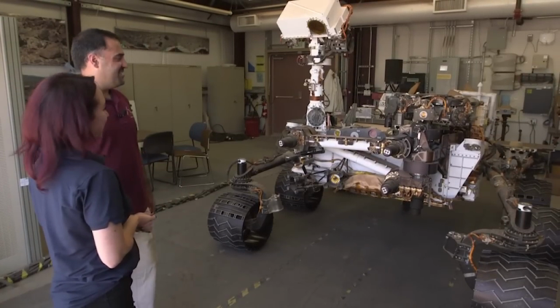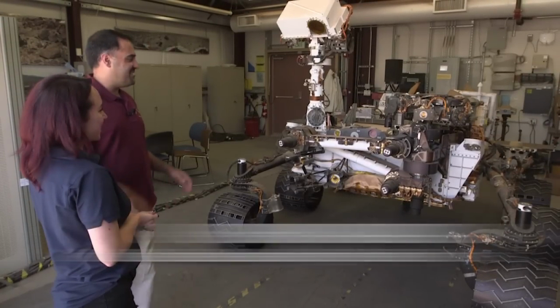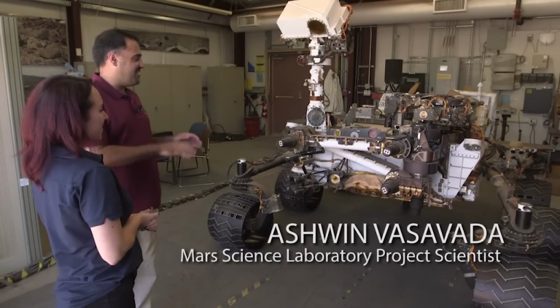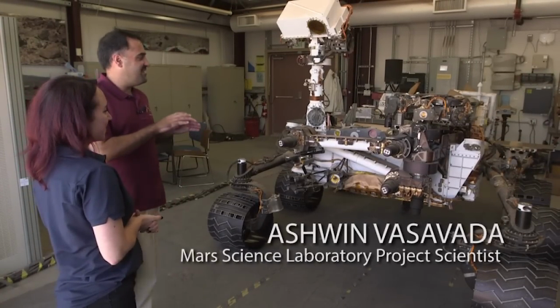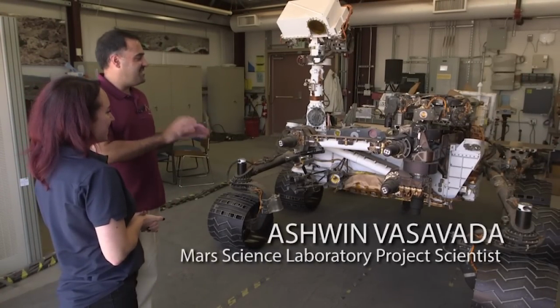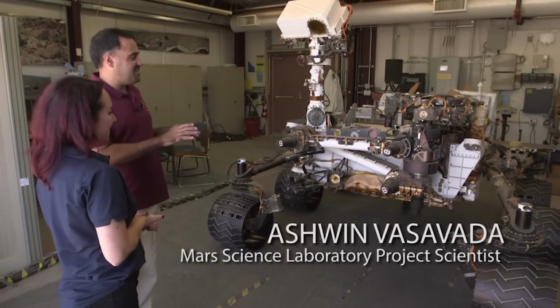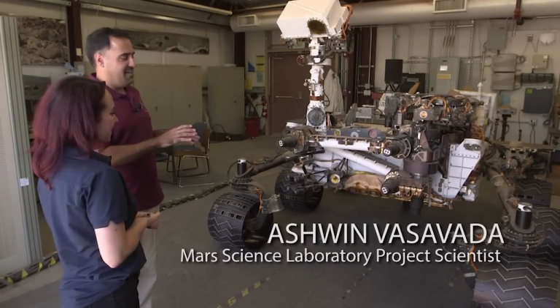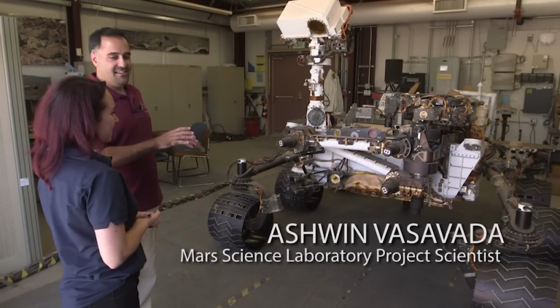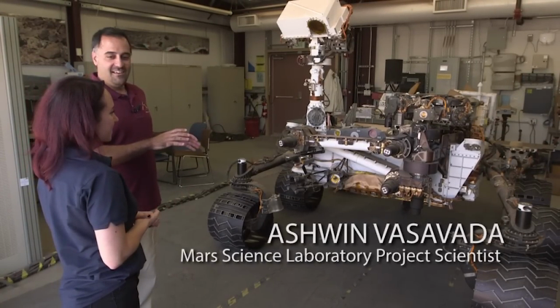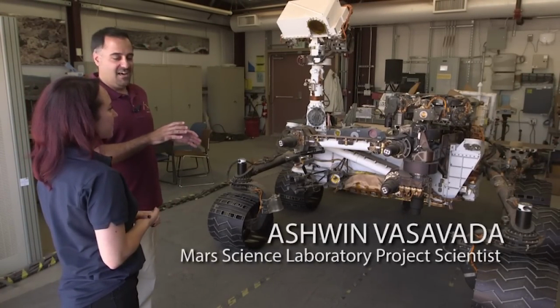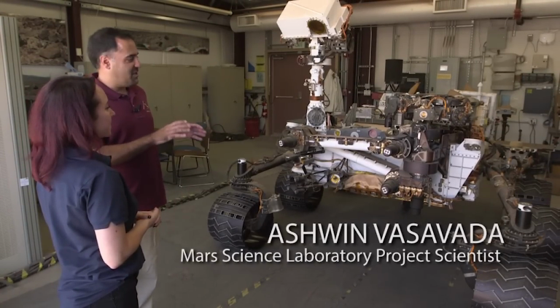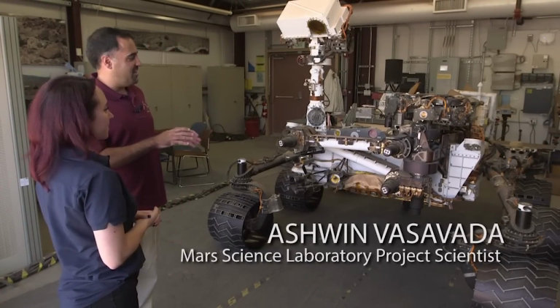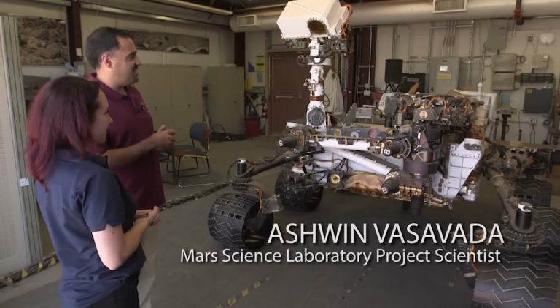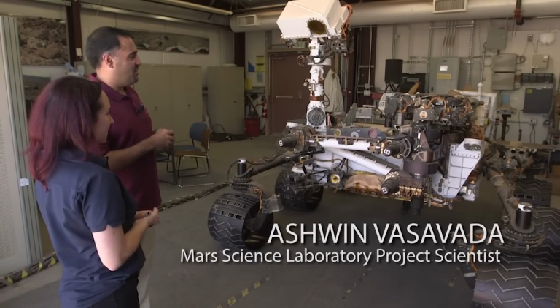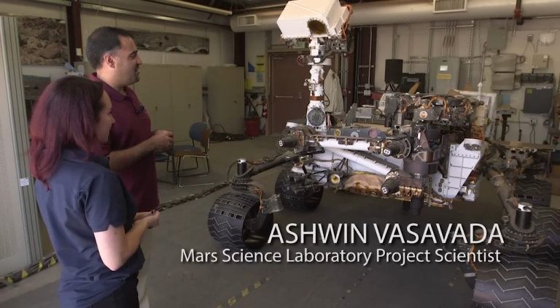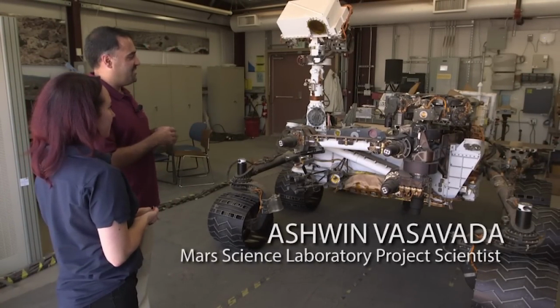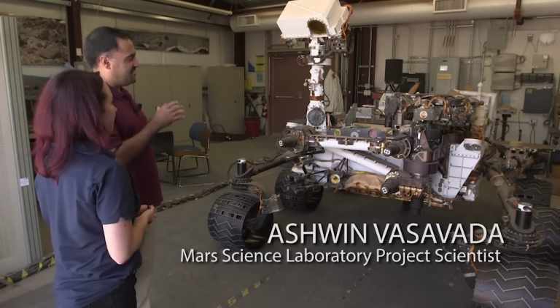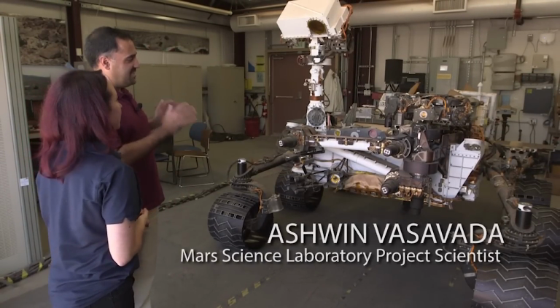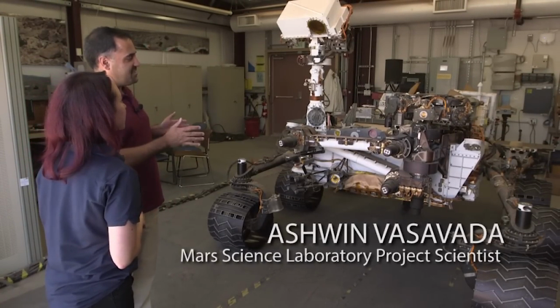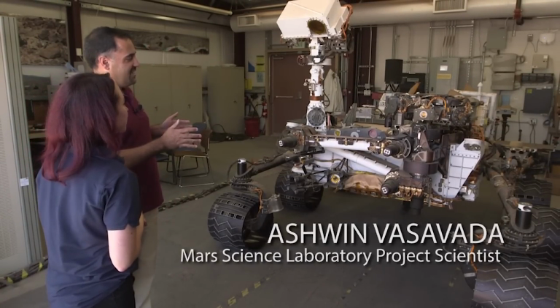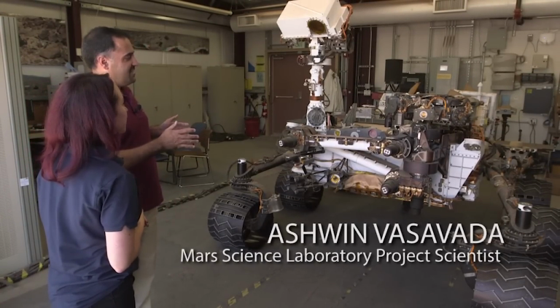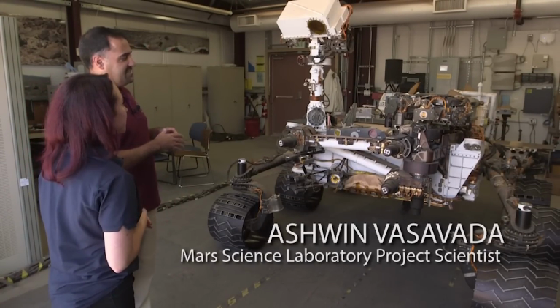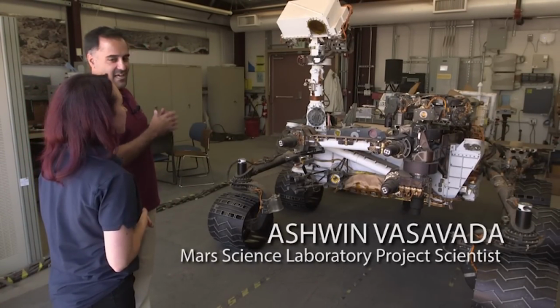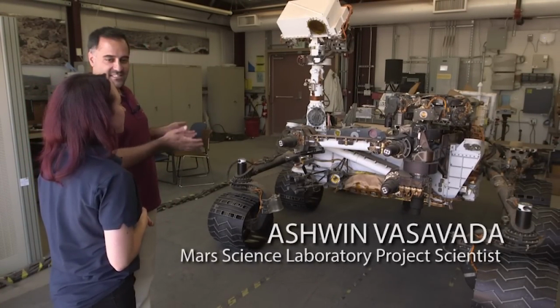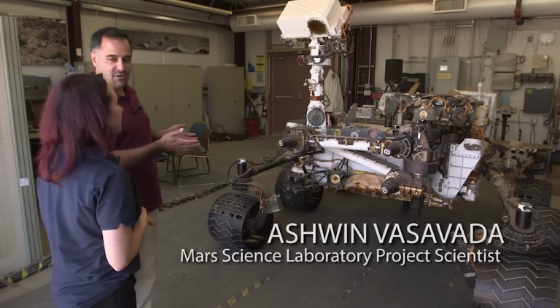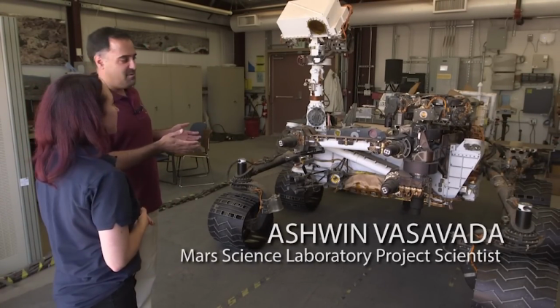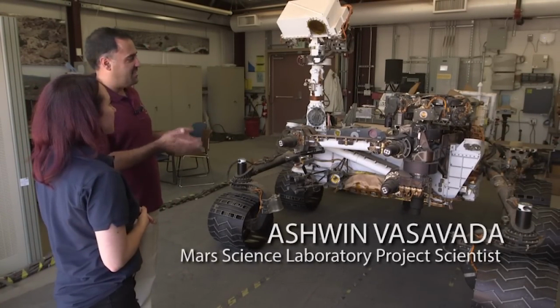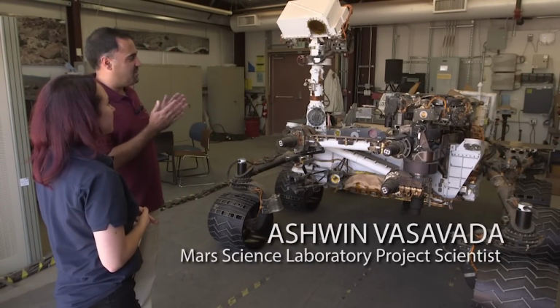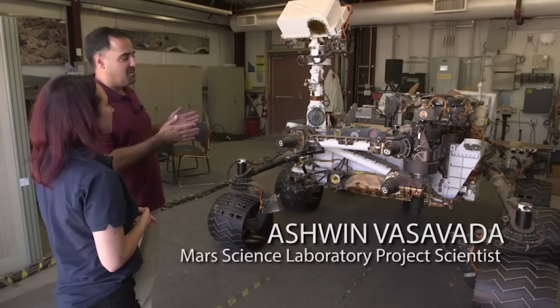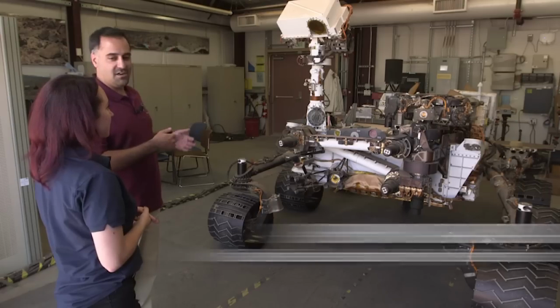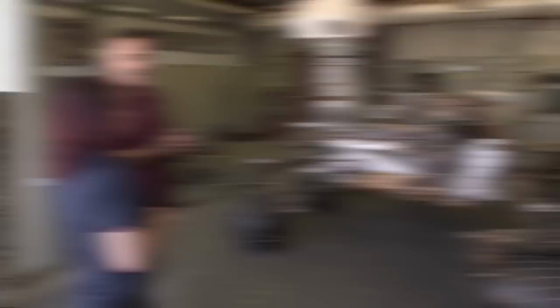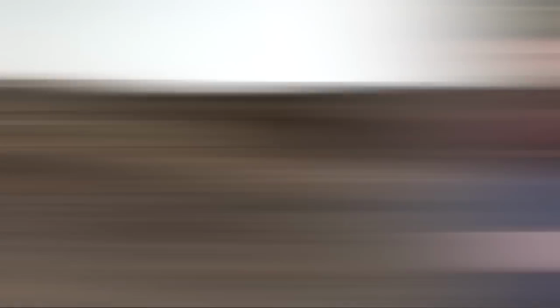This is our test bed of the Curiosity rover. It's the same size and has a lot of the same equipment as what's on Mars right now.